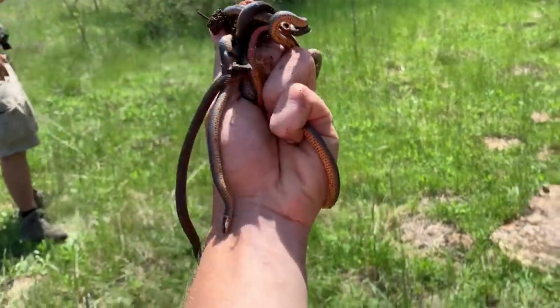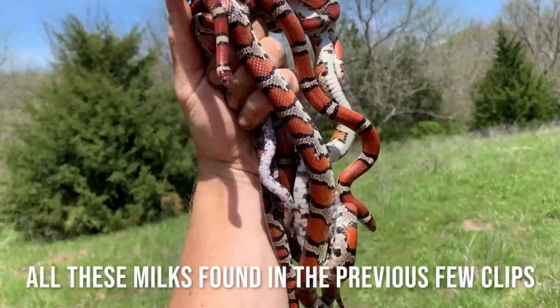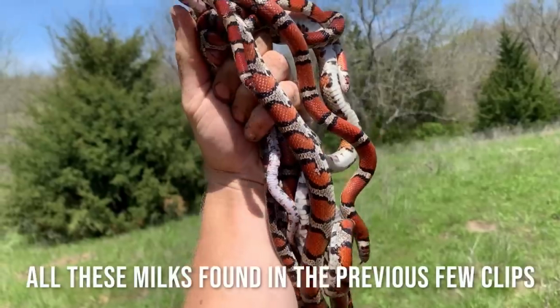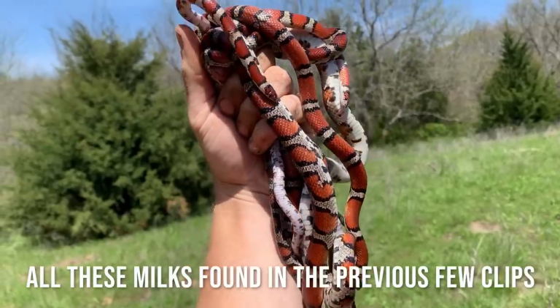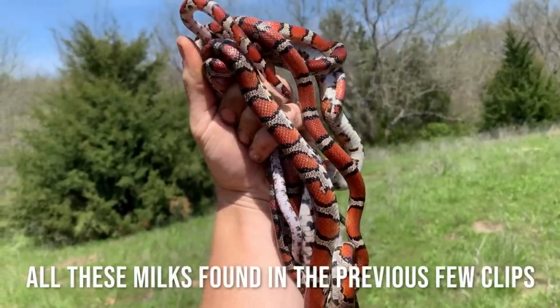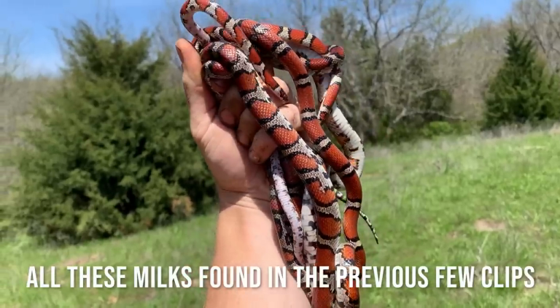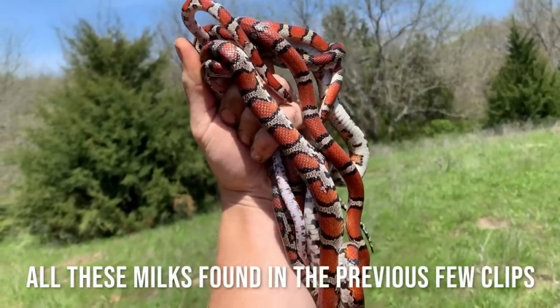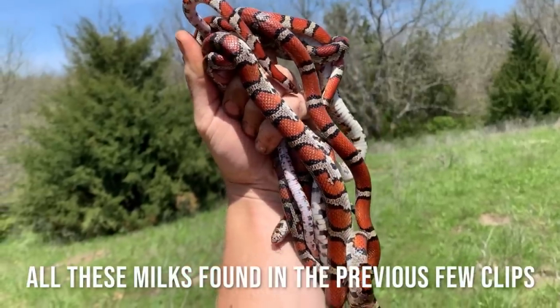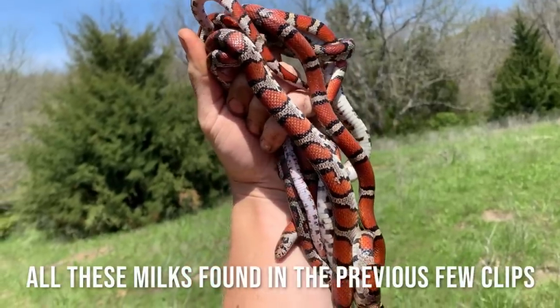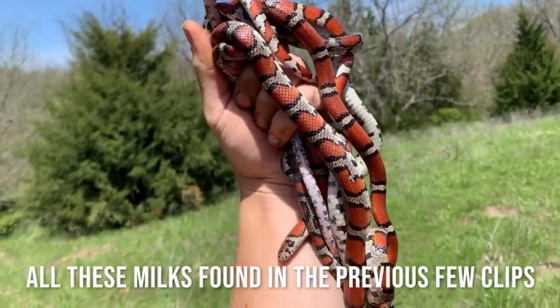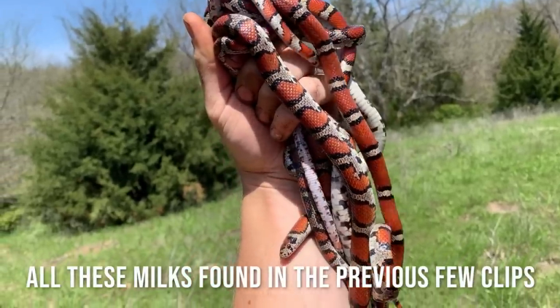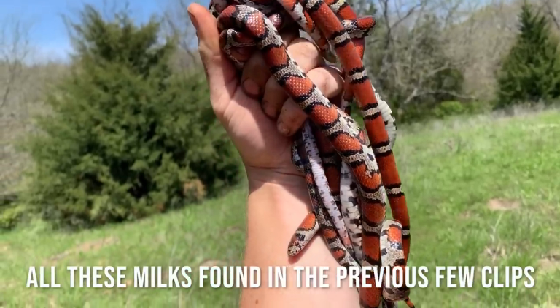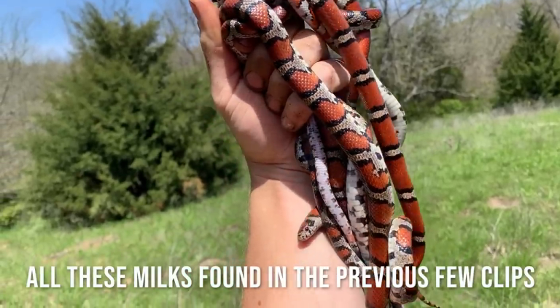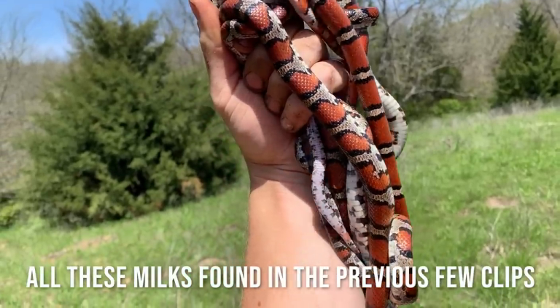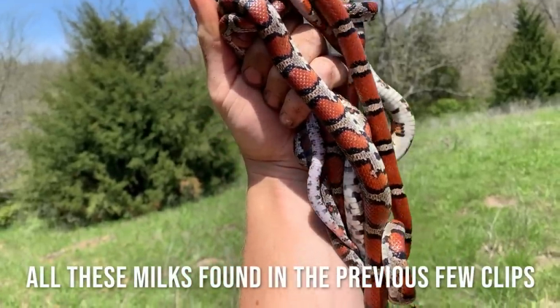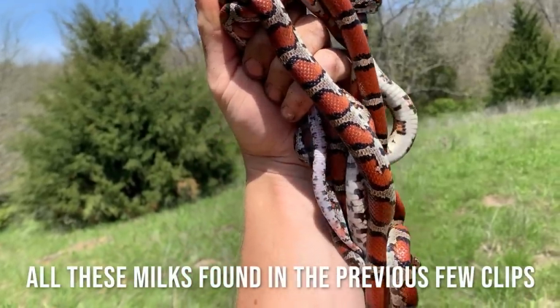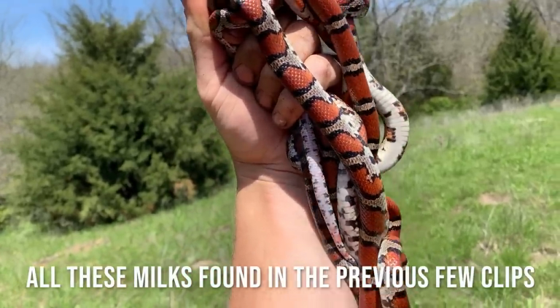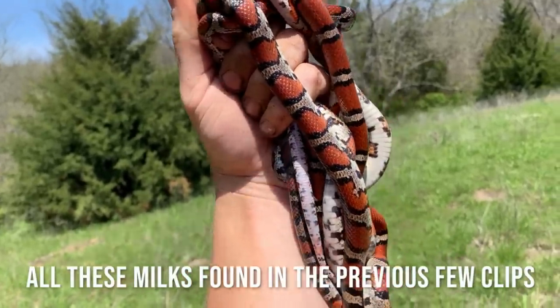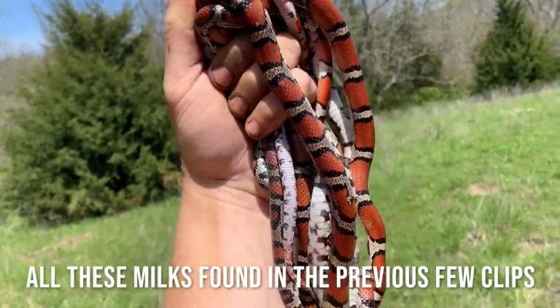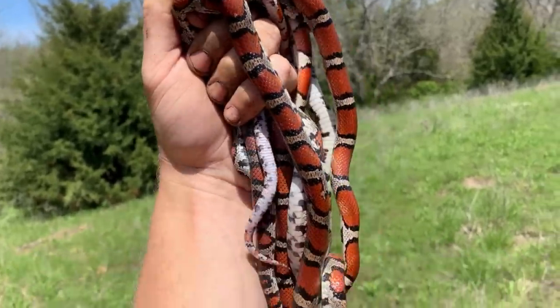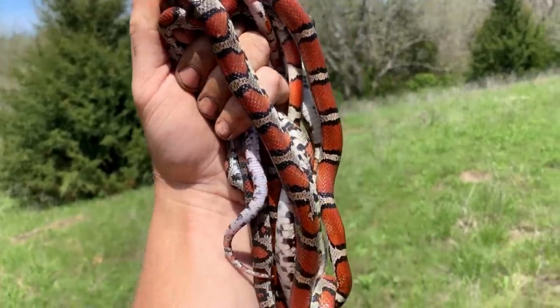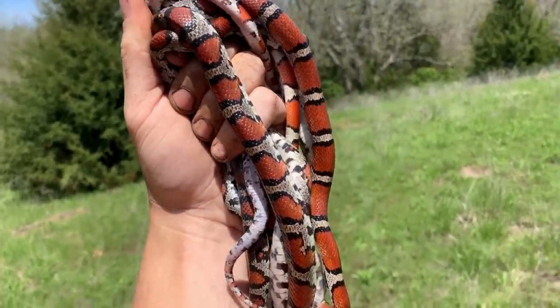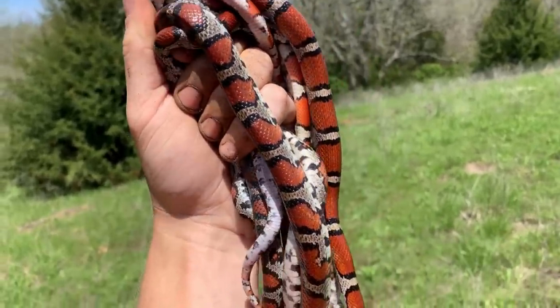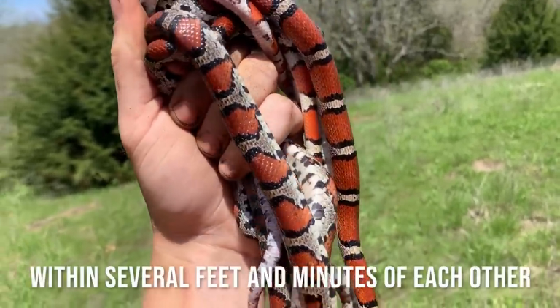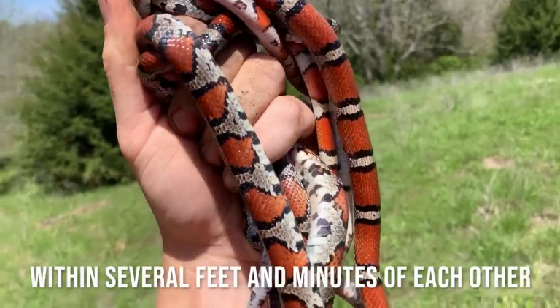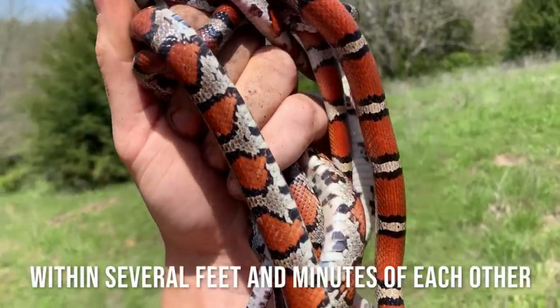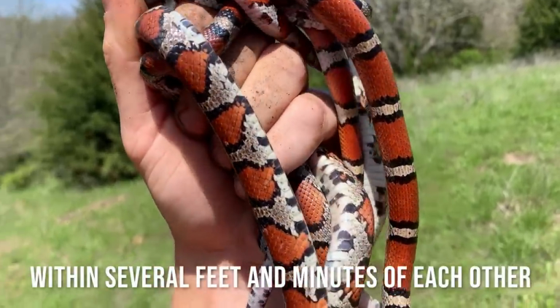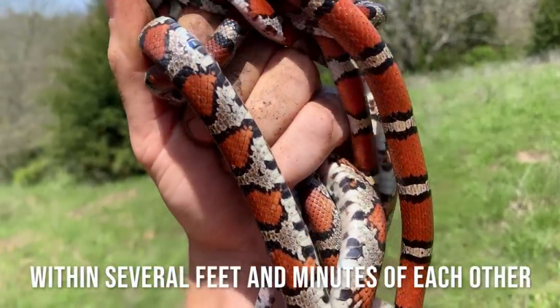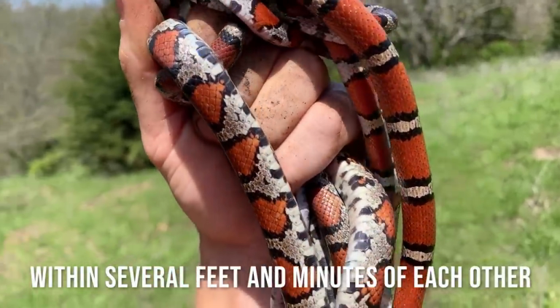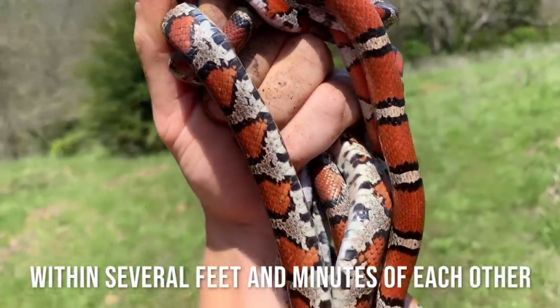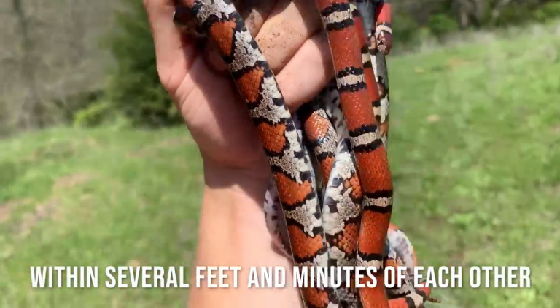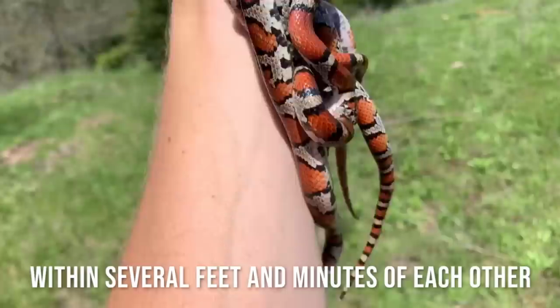Goodness gracious — that's wild. All of these in this one little area. Let me snag that real quick too.